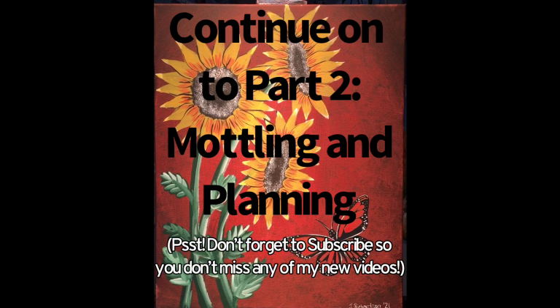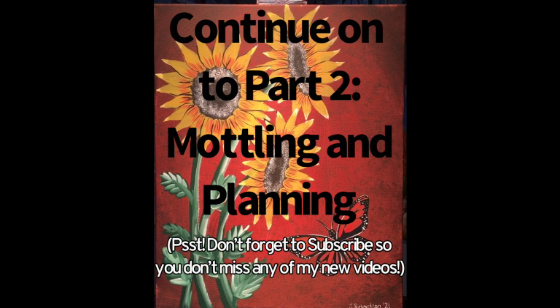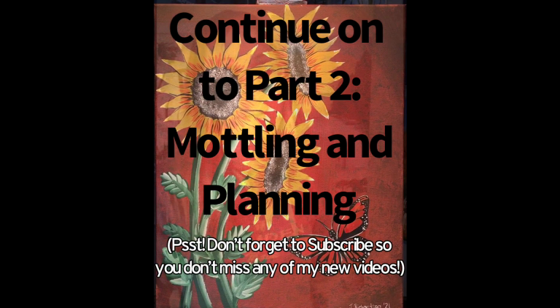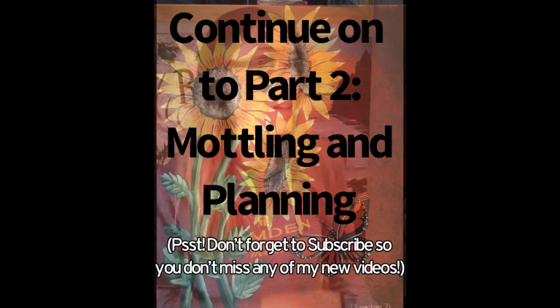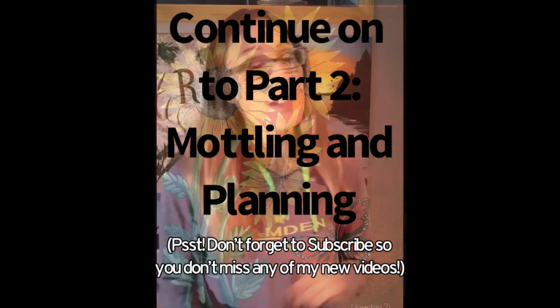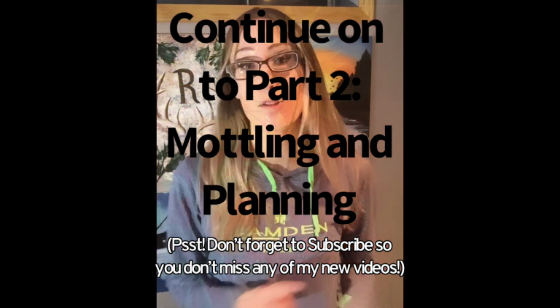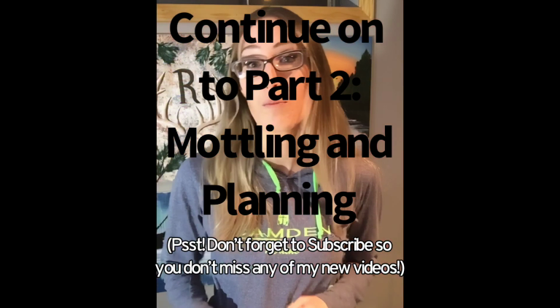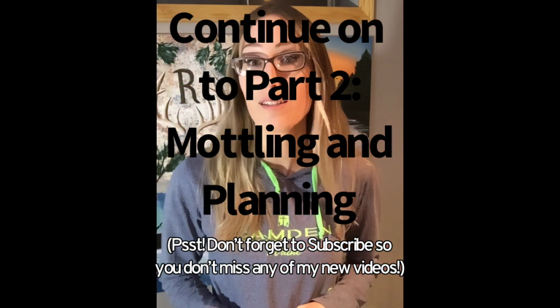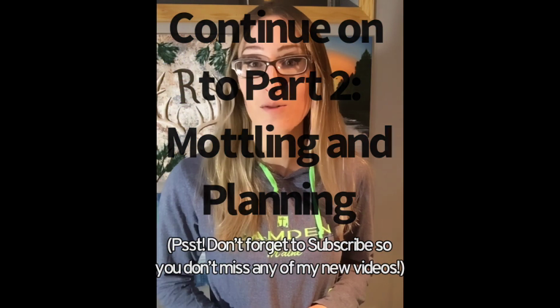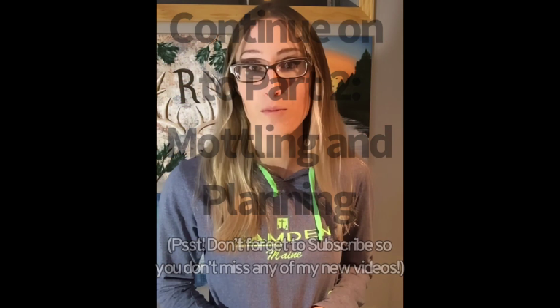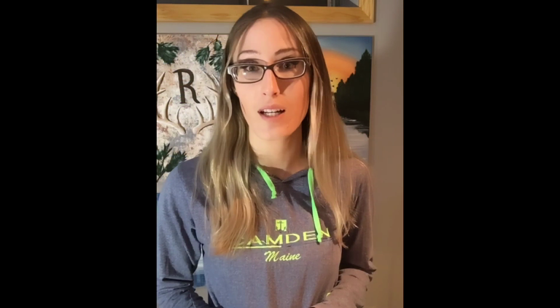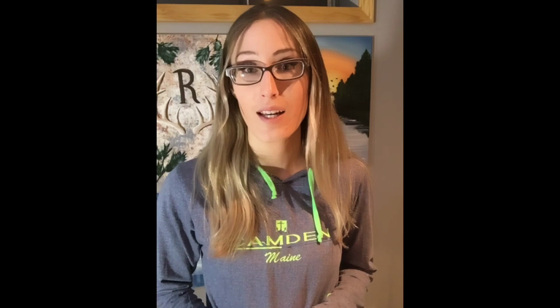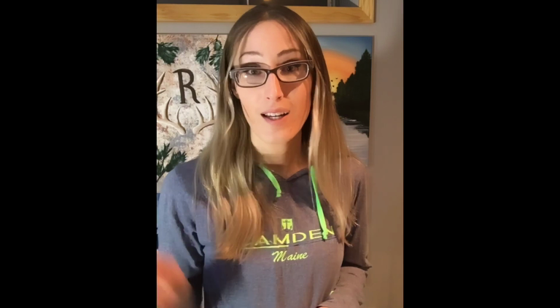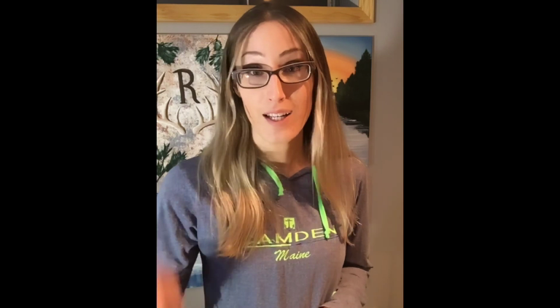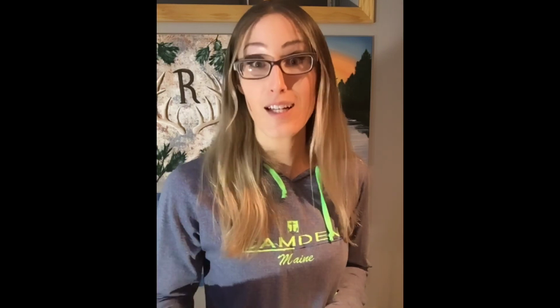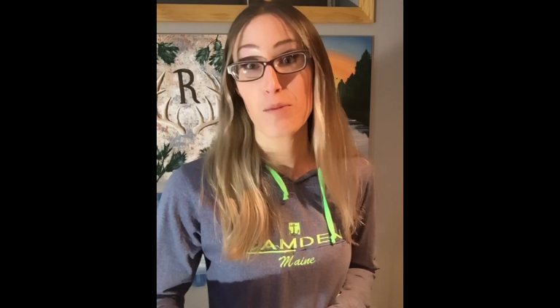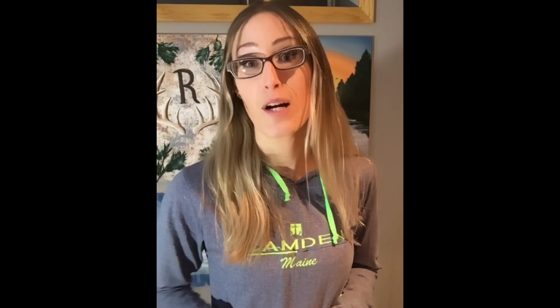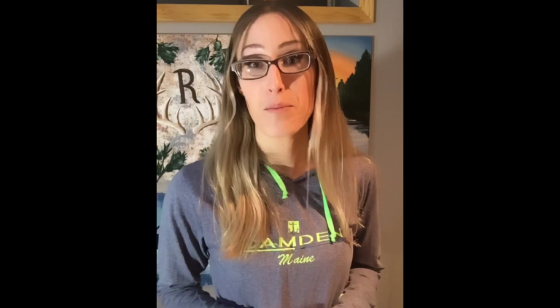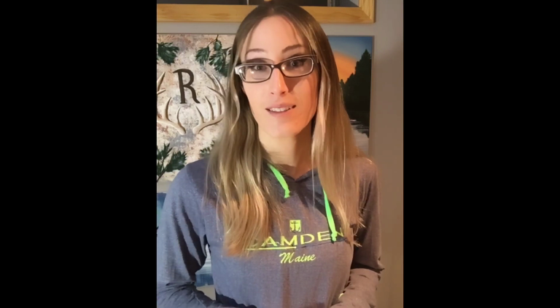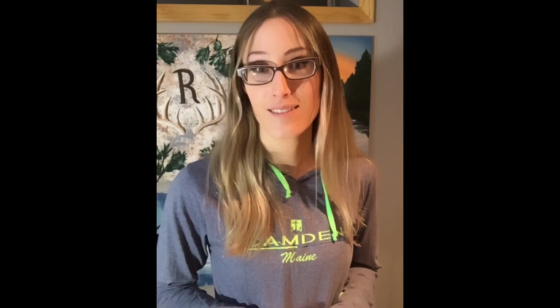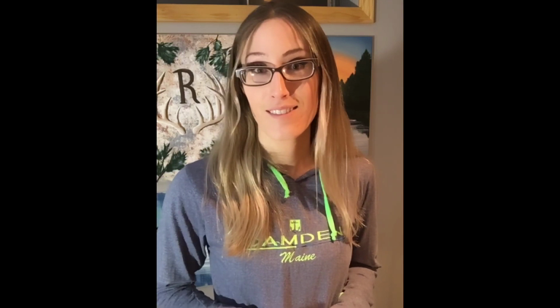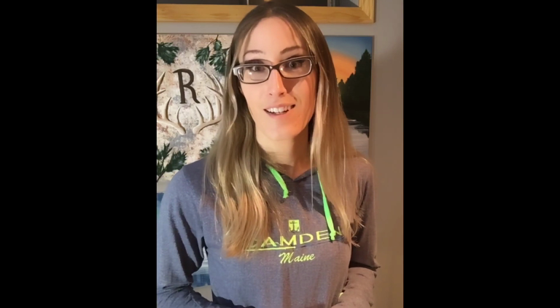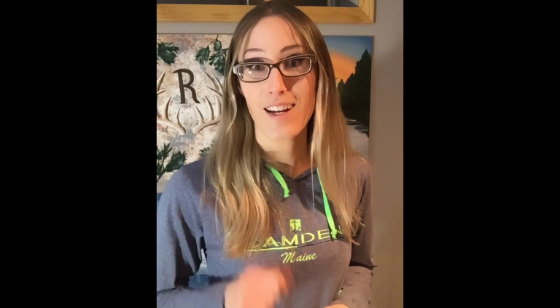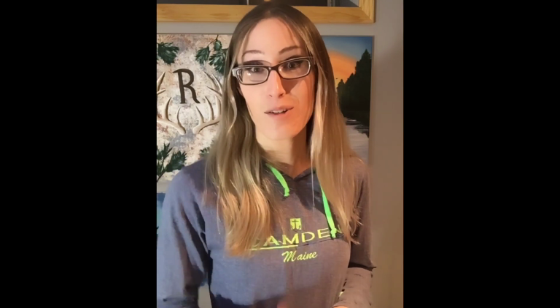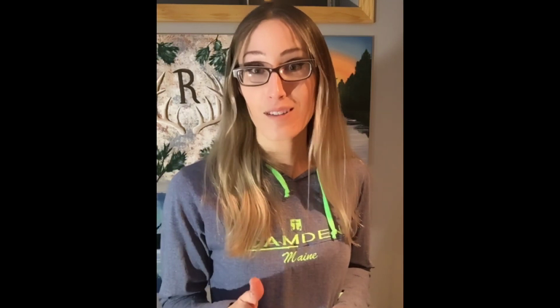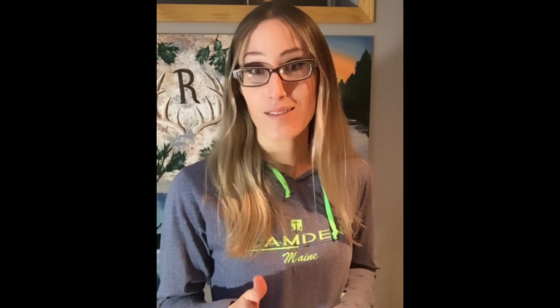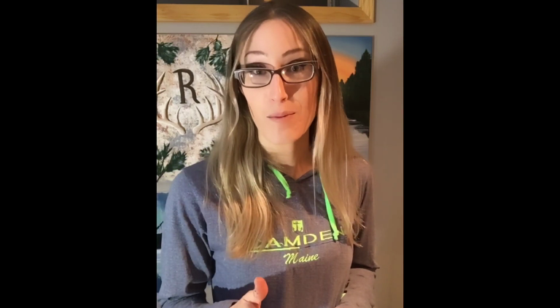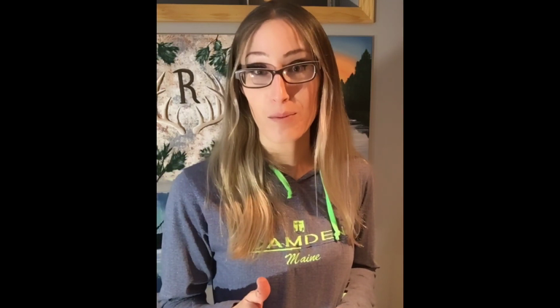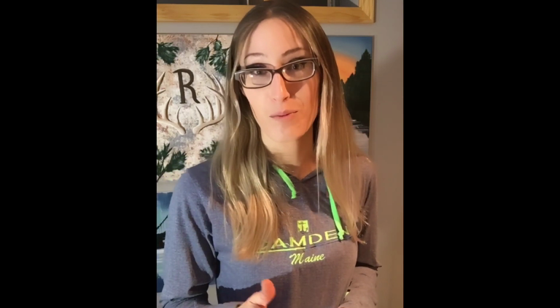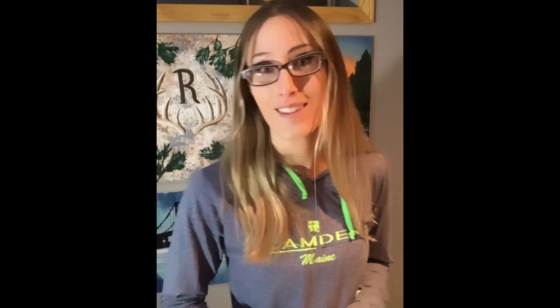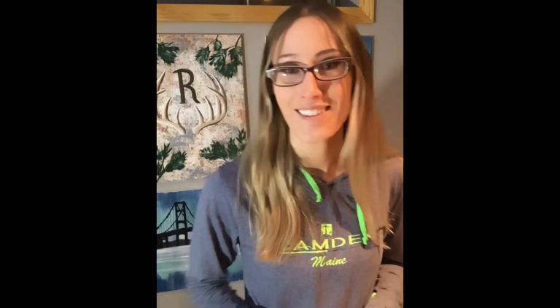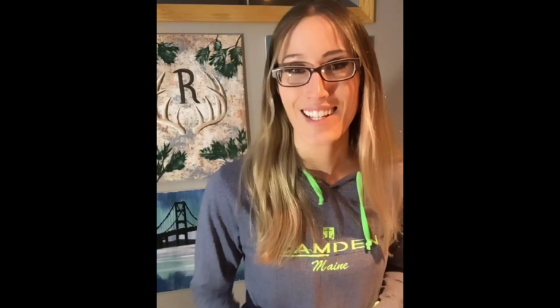If you want to continue doing paintings with me, hit that subscribe button and you can keep up with me. Thanks.